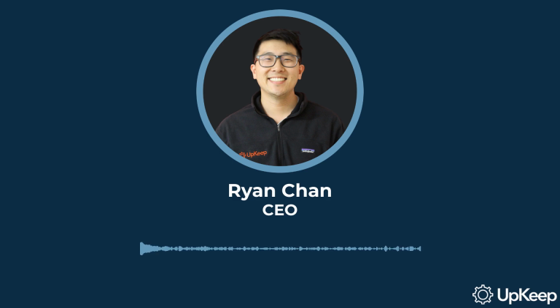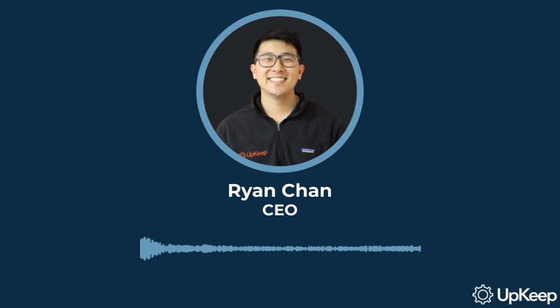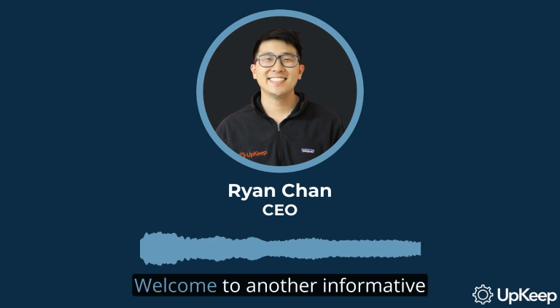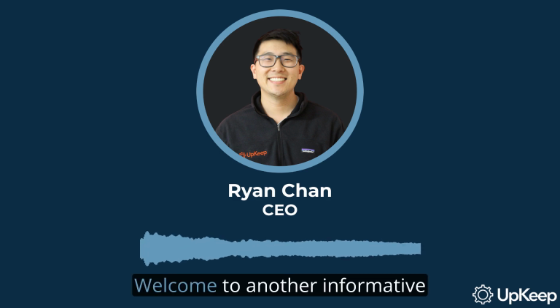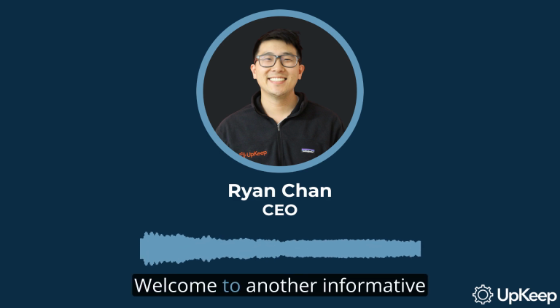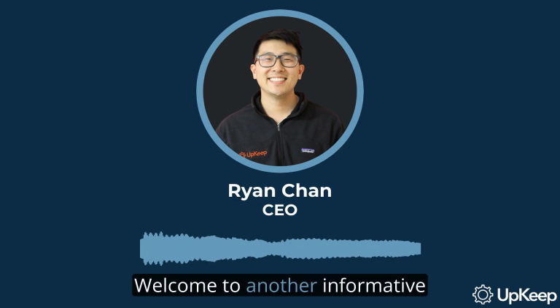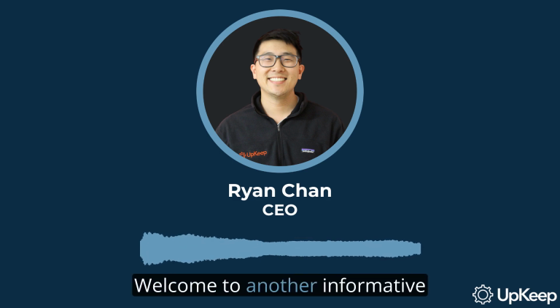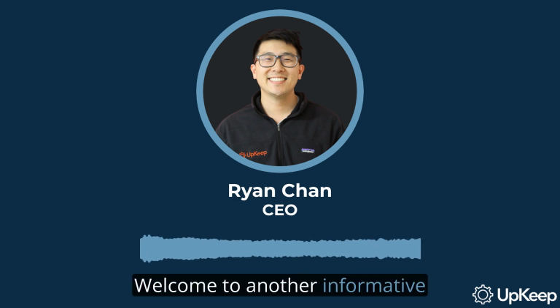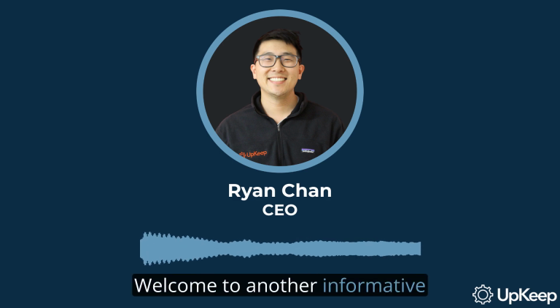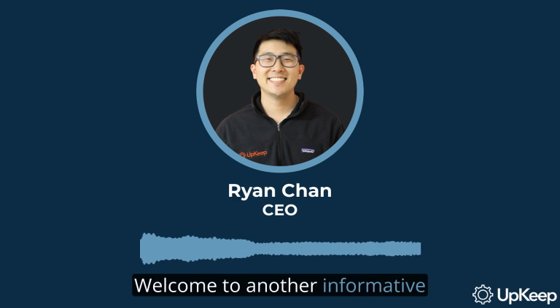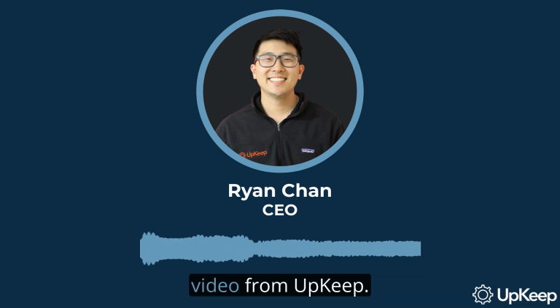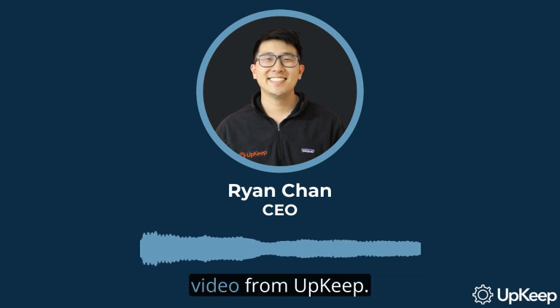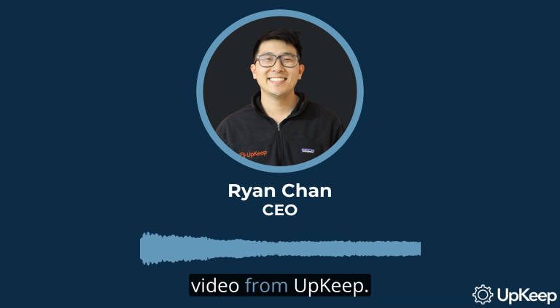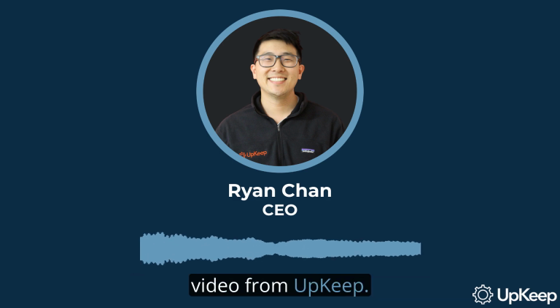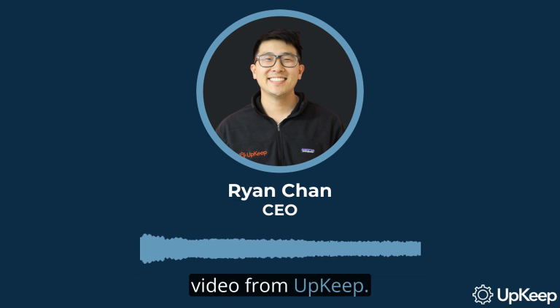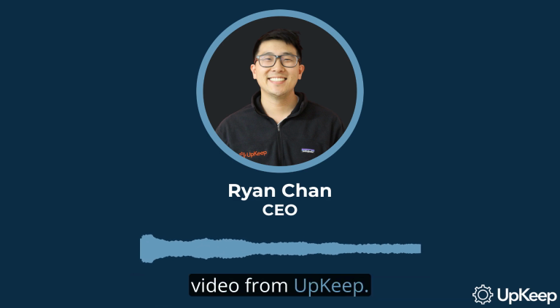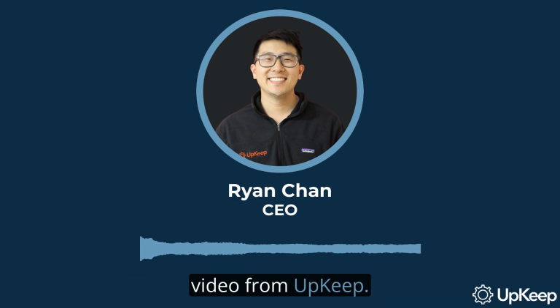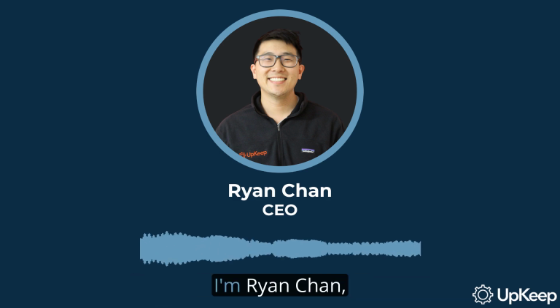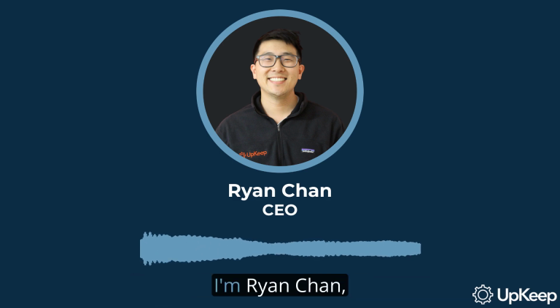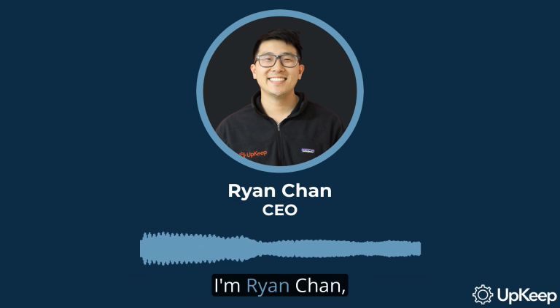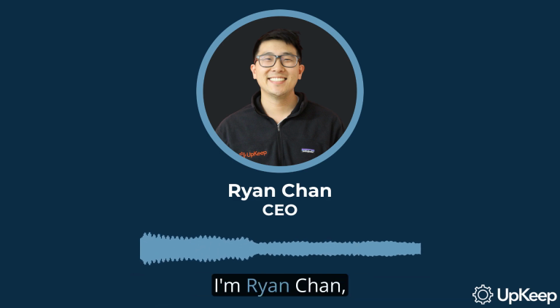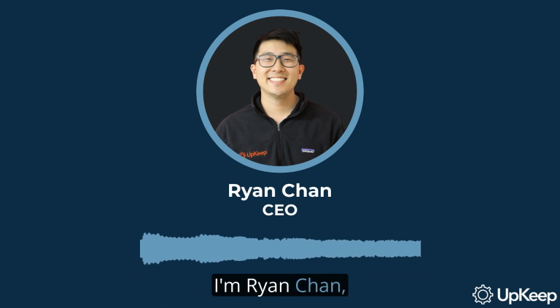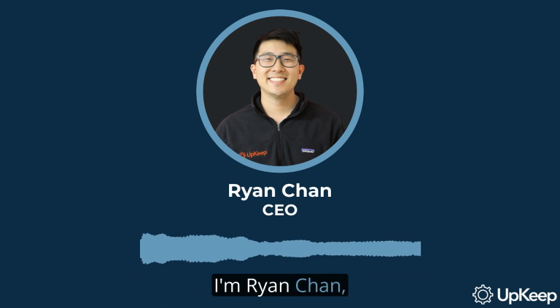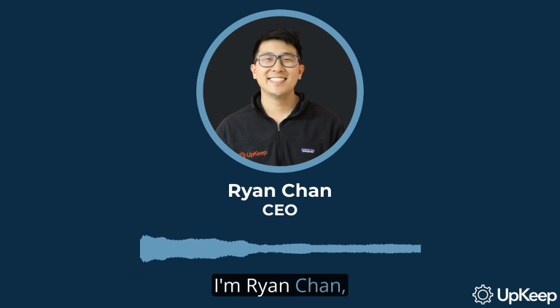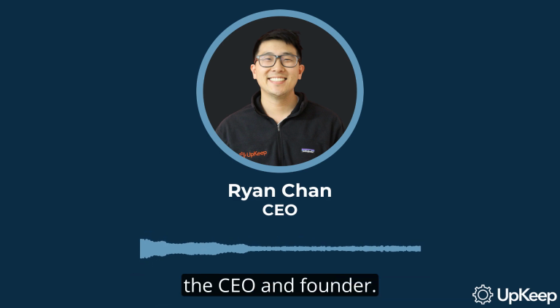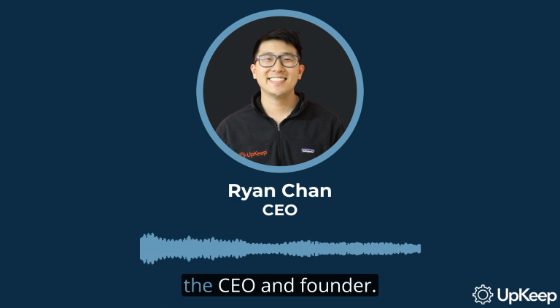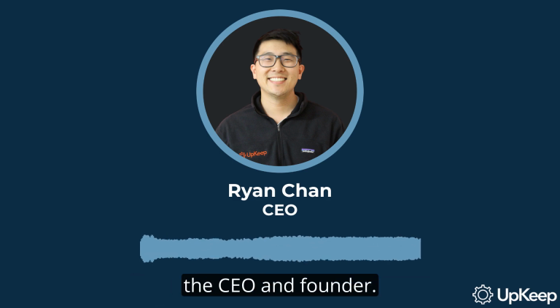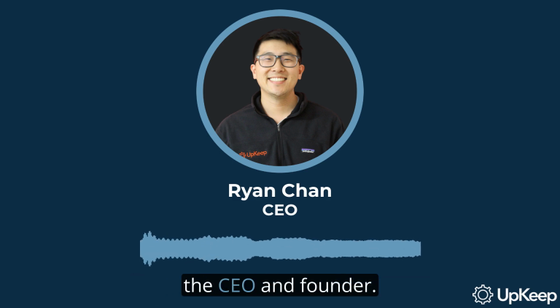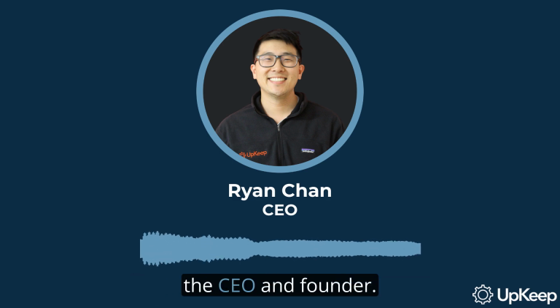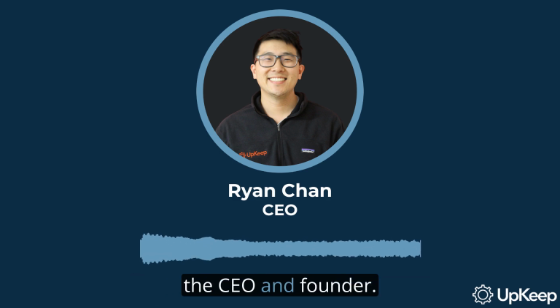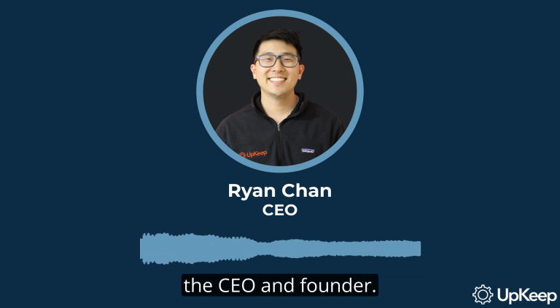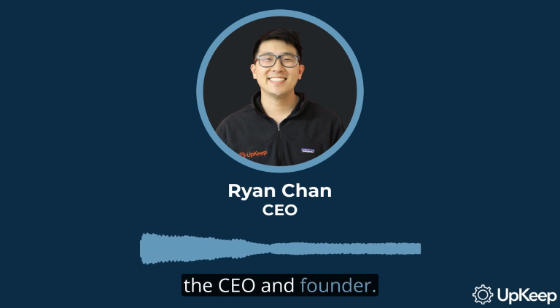Welcome to another informative video from Upkeep. I'm Ryan Chan, the CEO and founder.